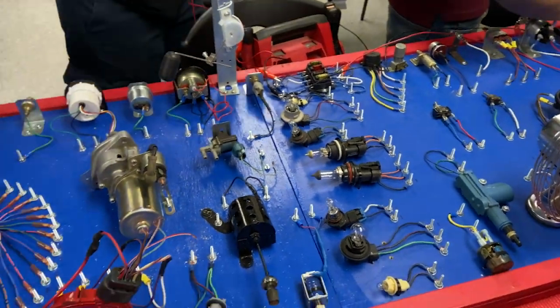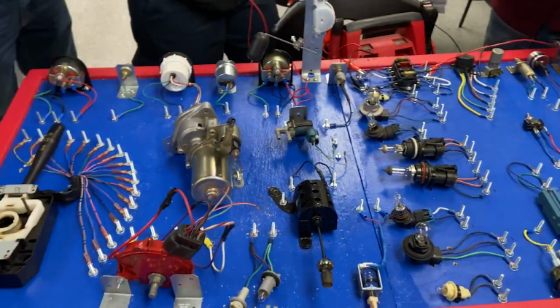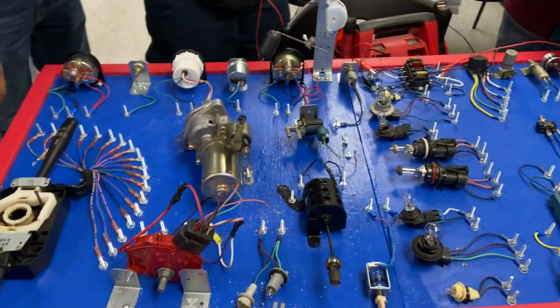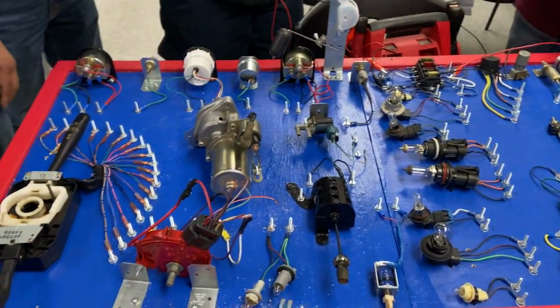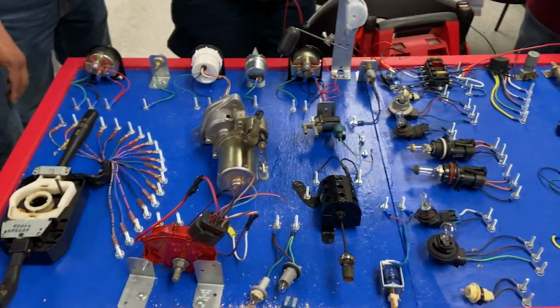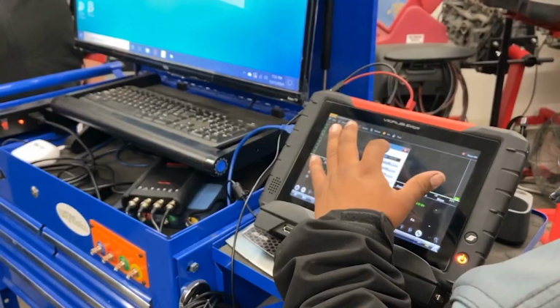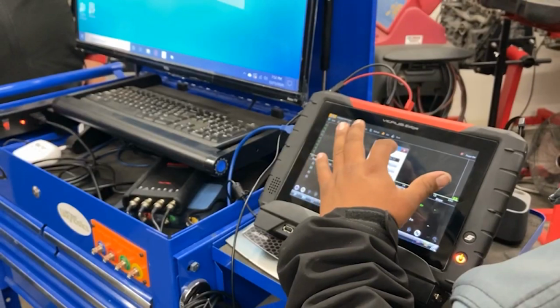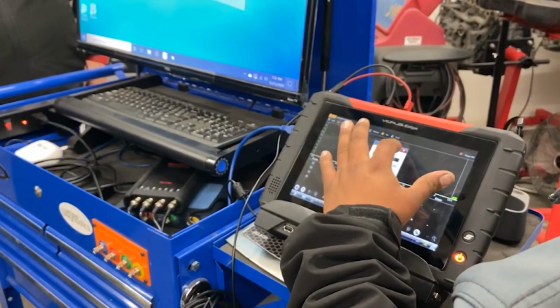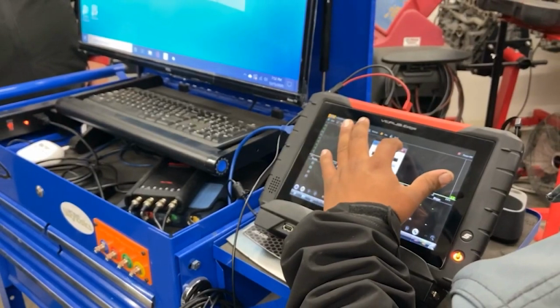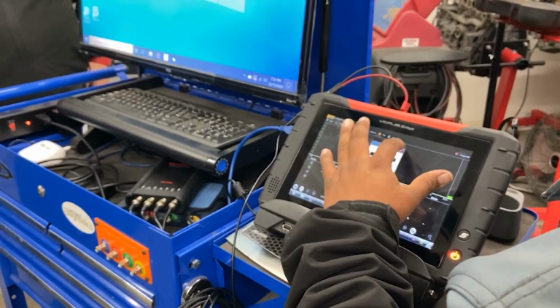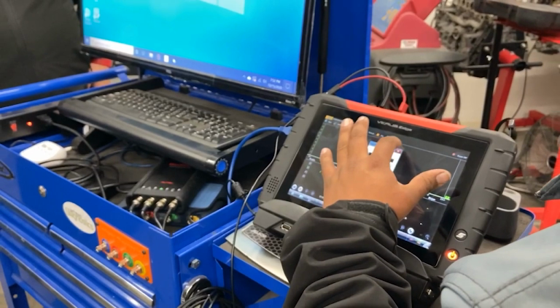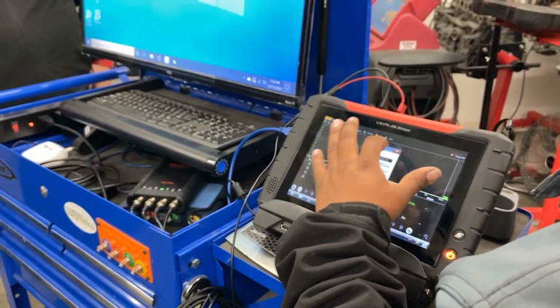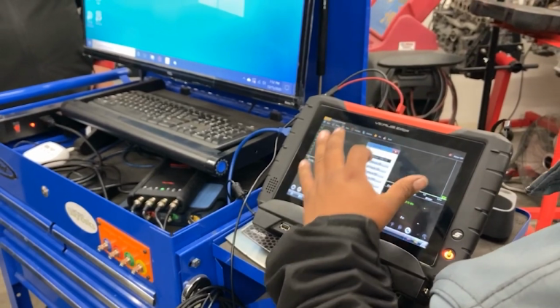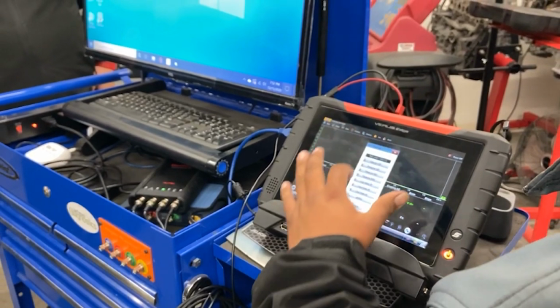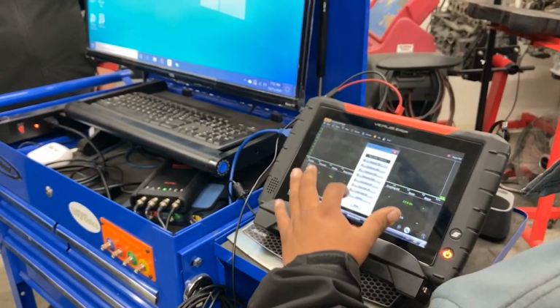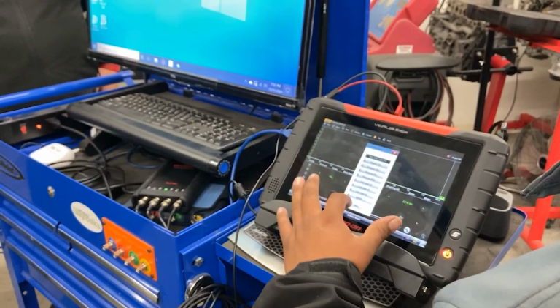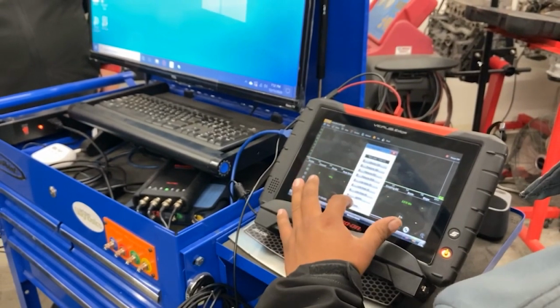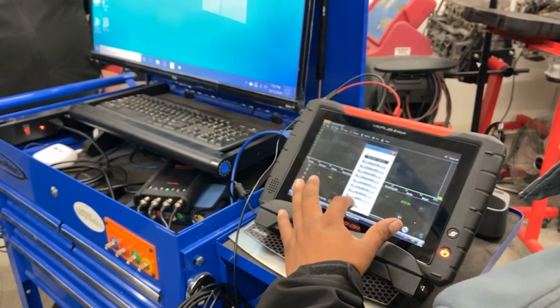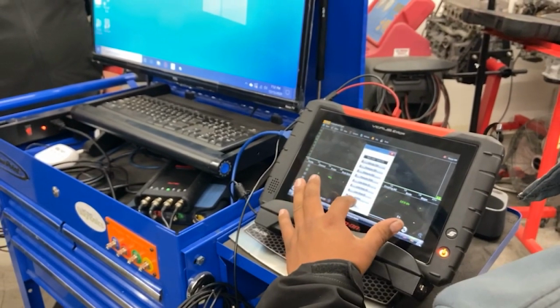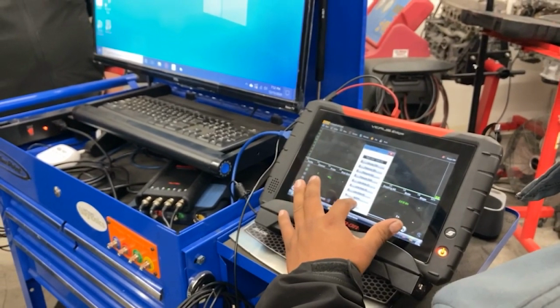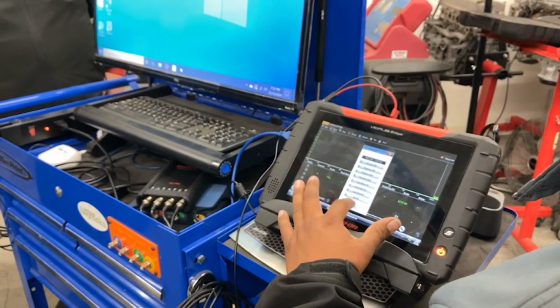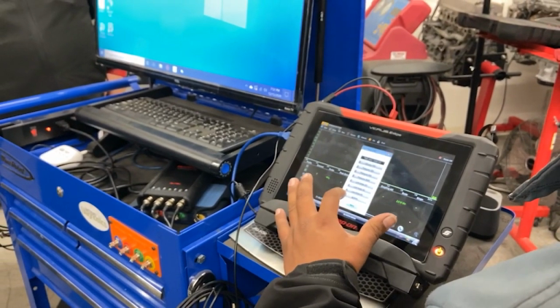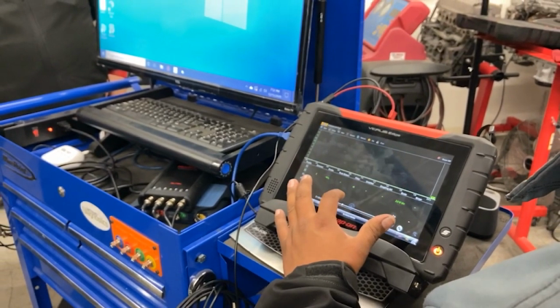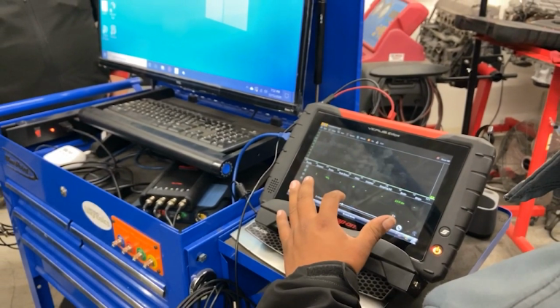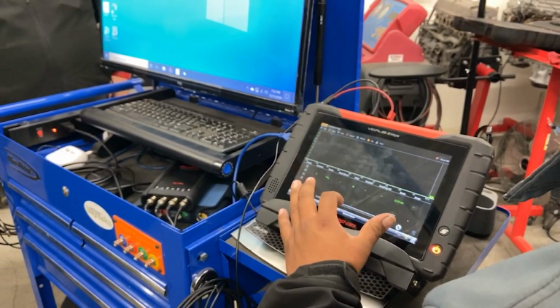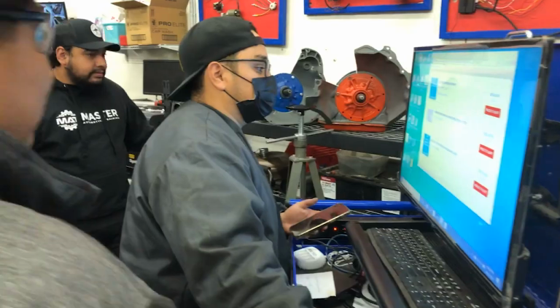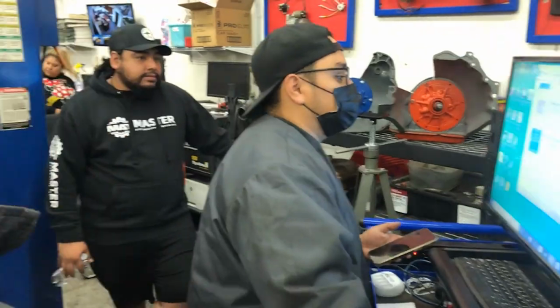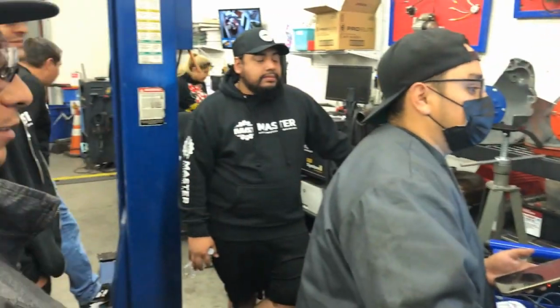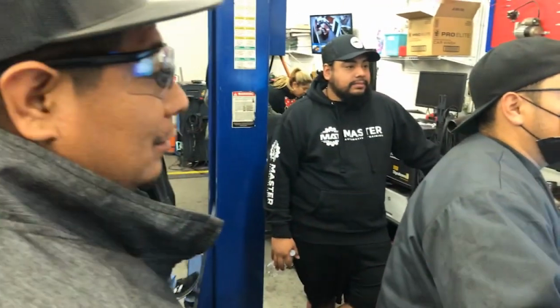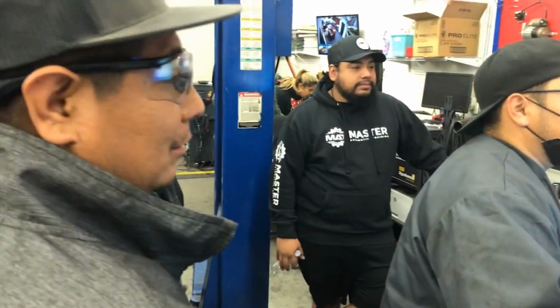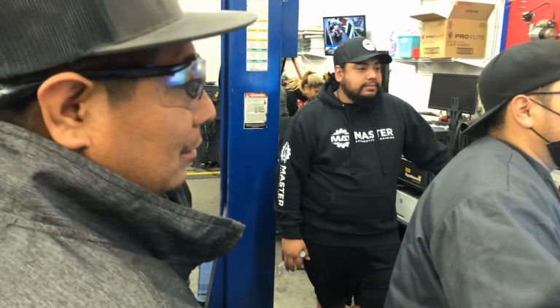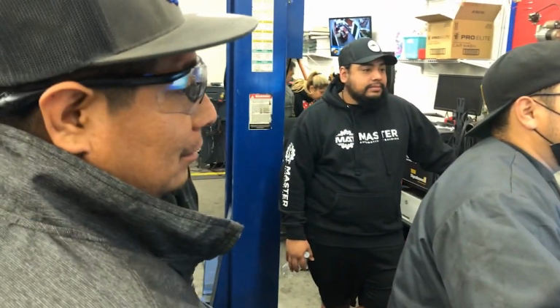a voltmeter, a new scope, a new scan tool. All that money gets put back into Master Automotive Training.